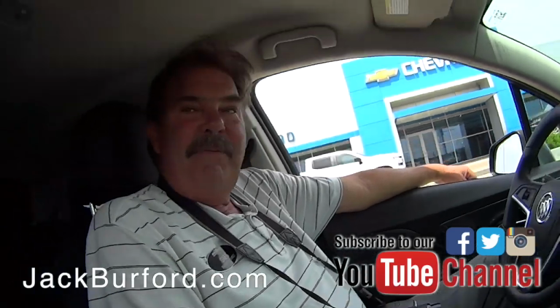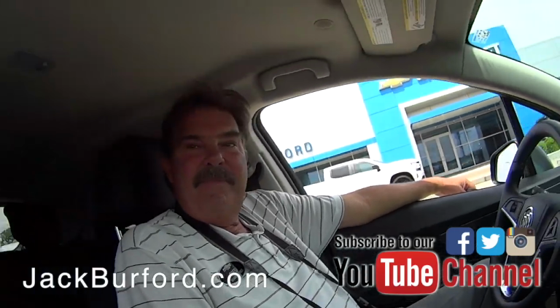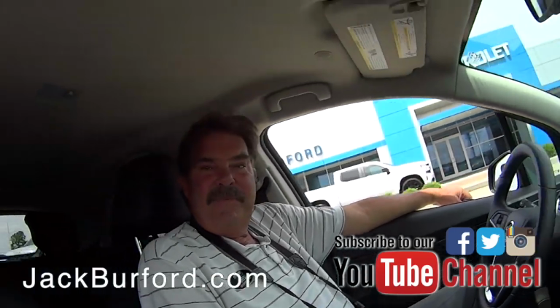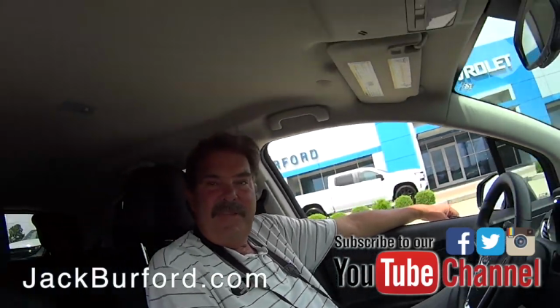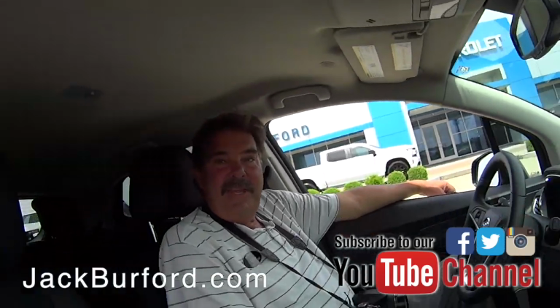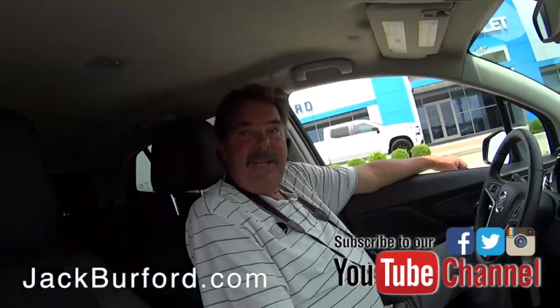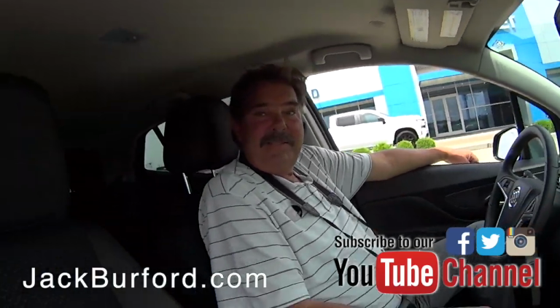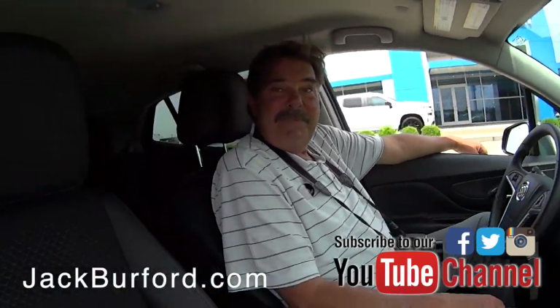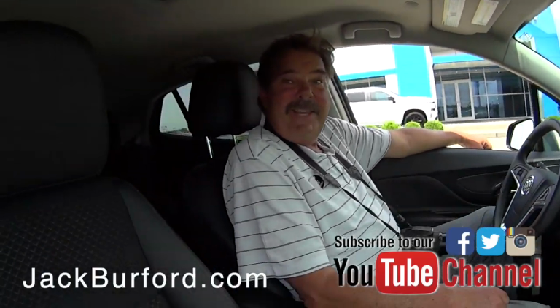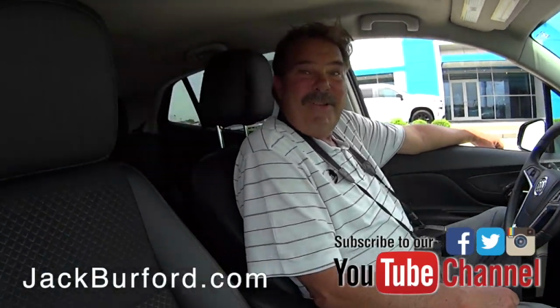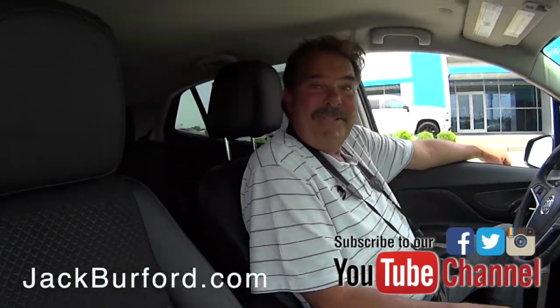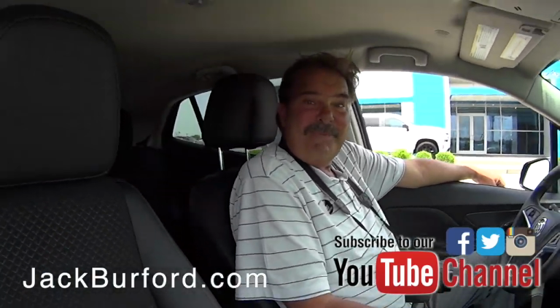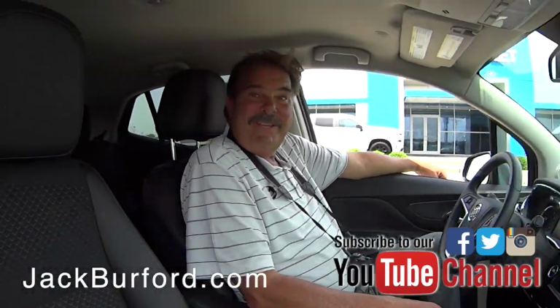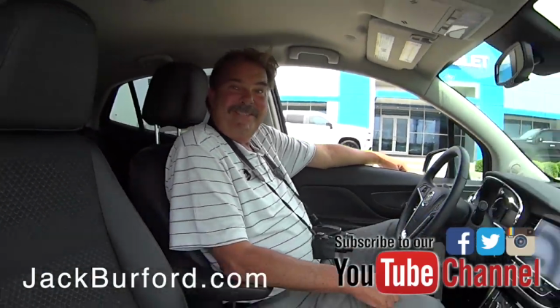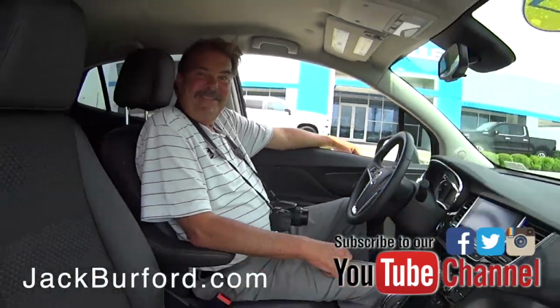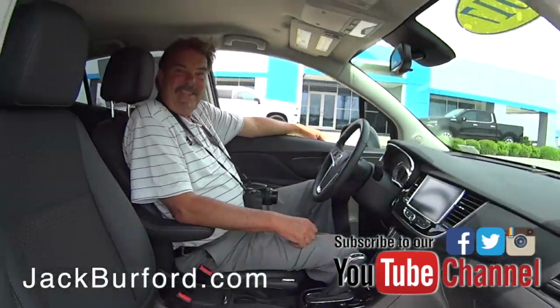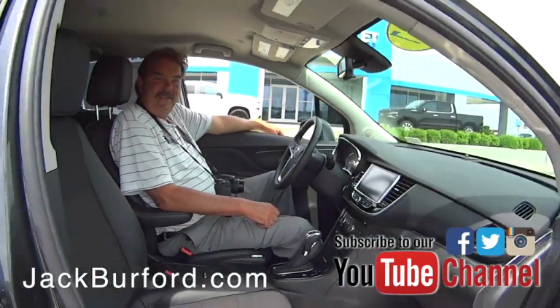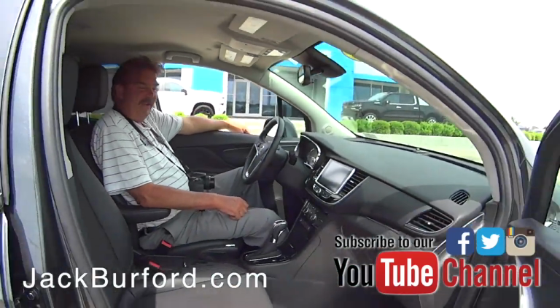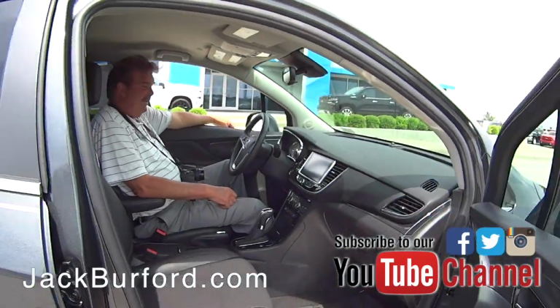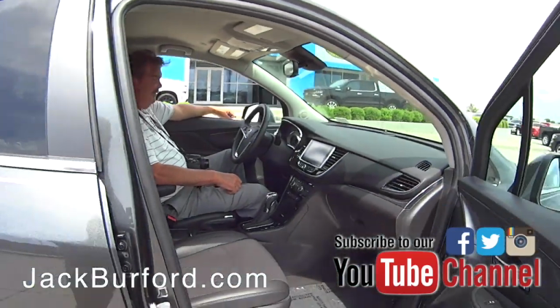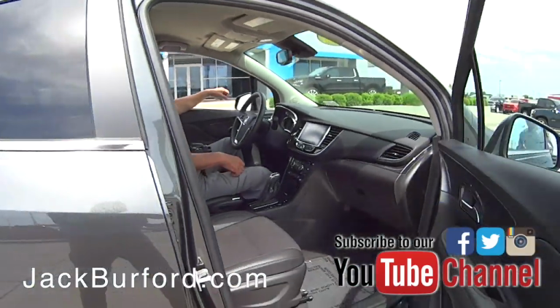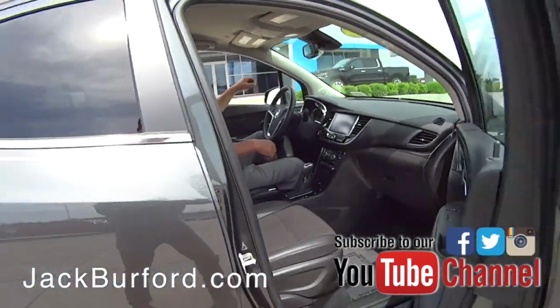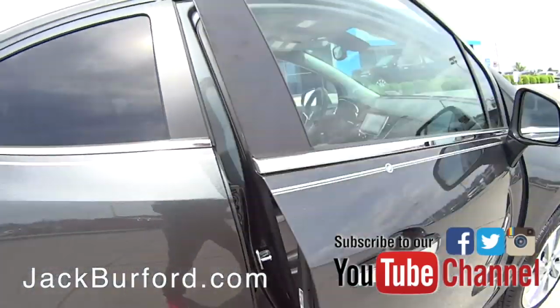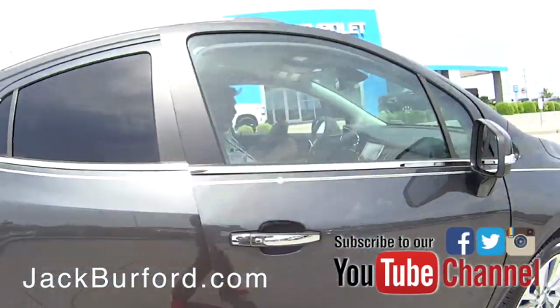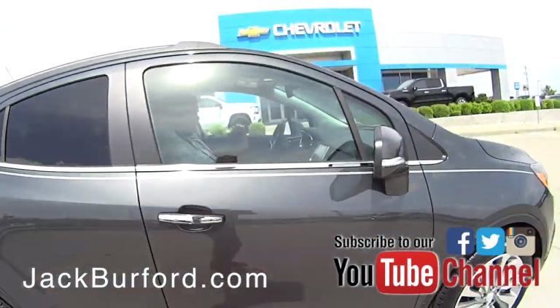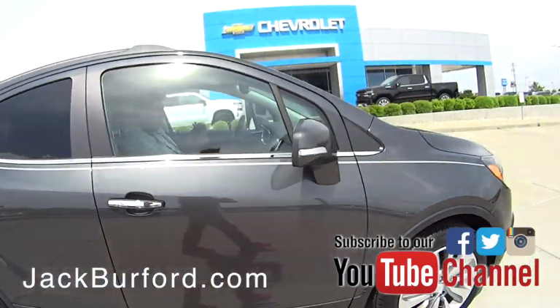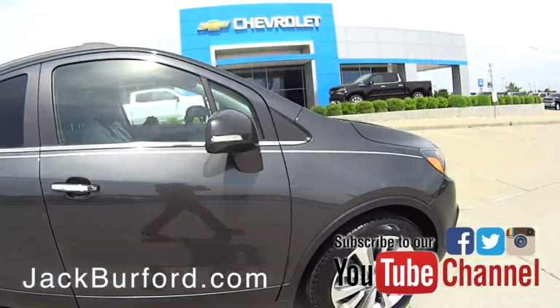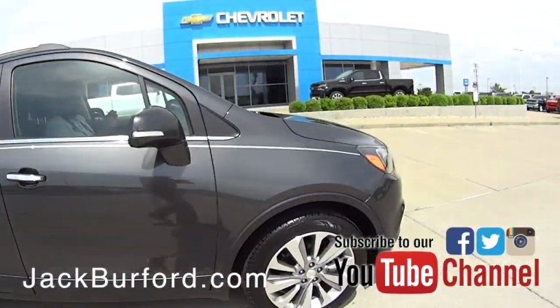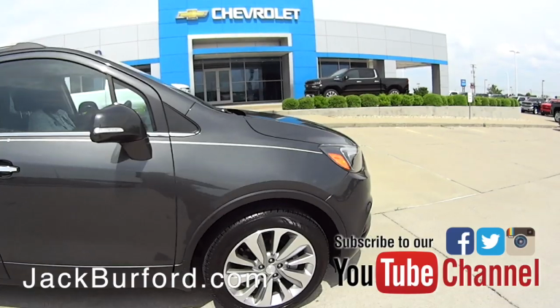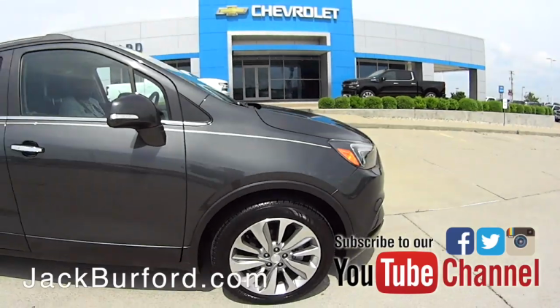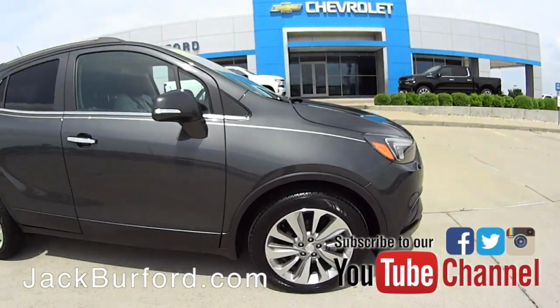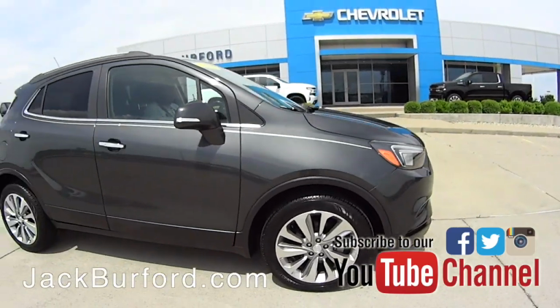Available now. Come see us, folks. Thanks, Greg. Thank you, Randy. See ya.